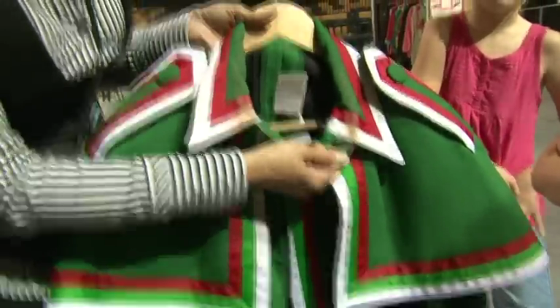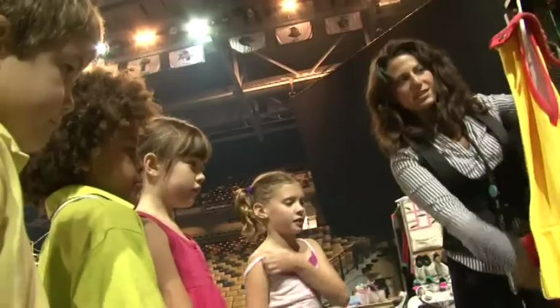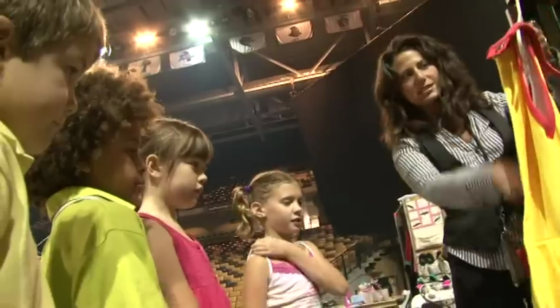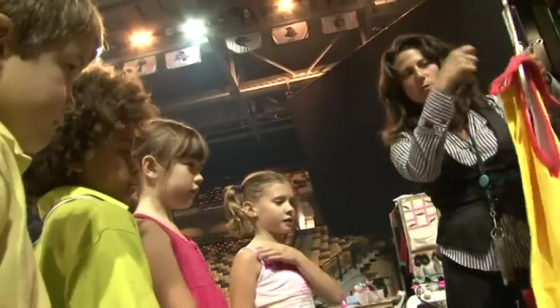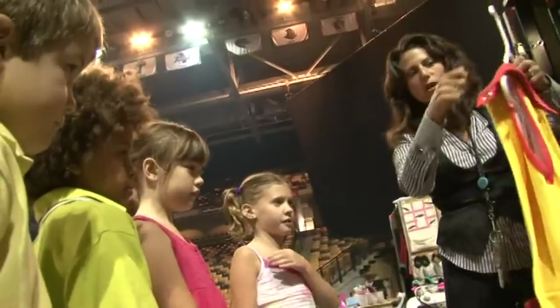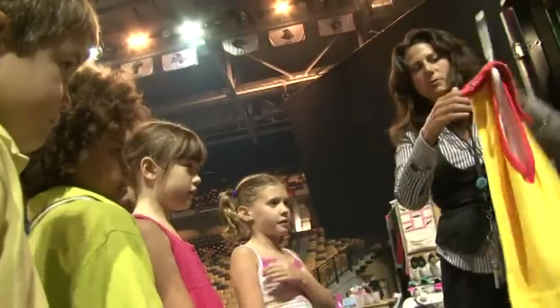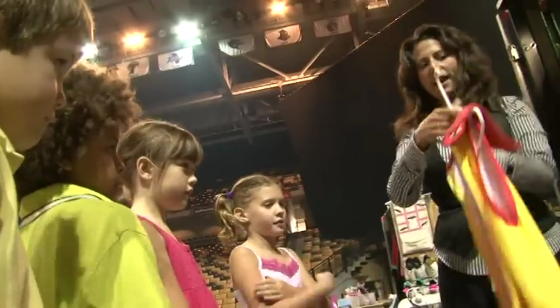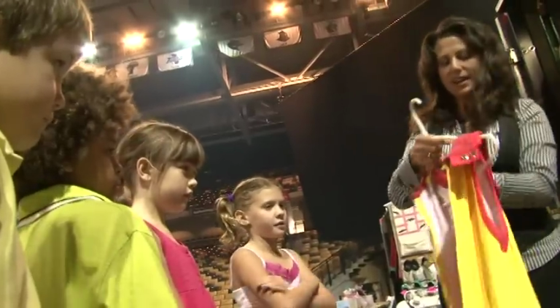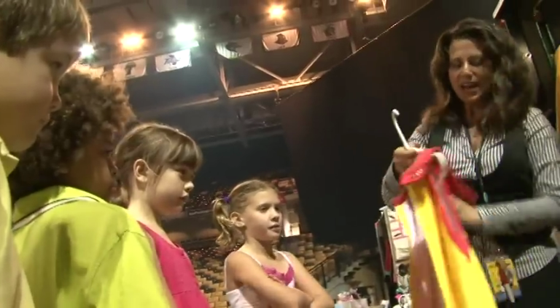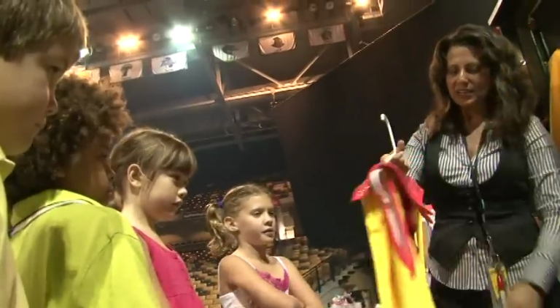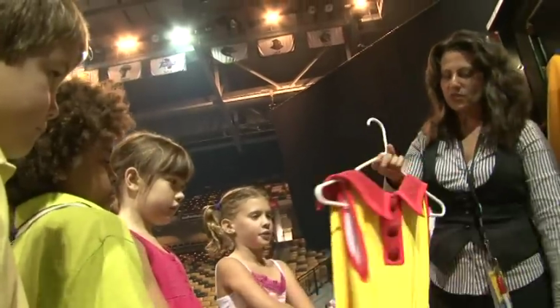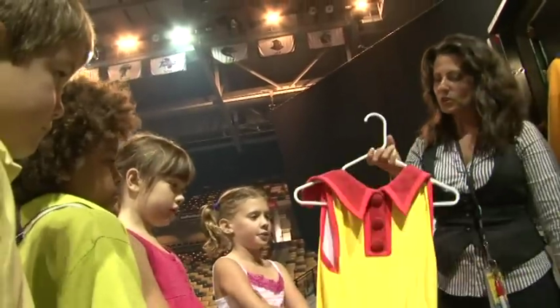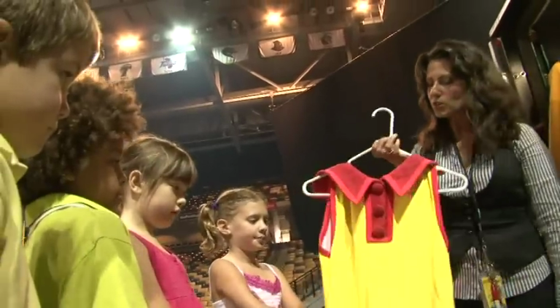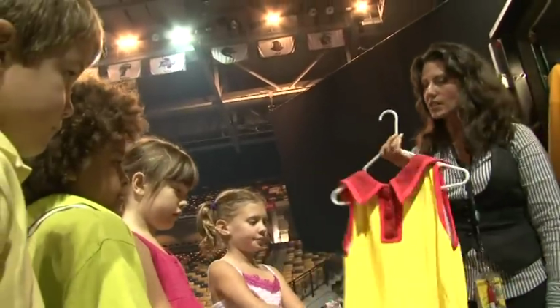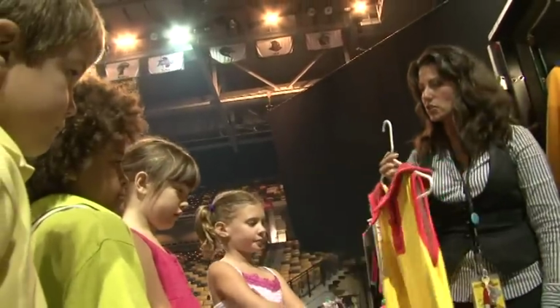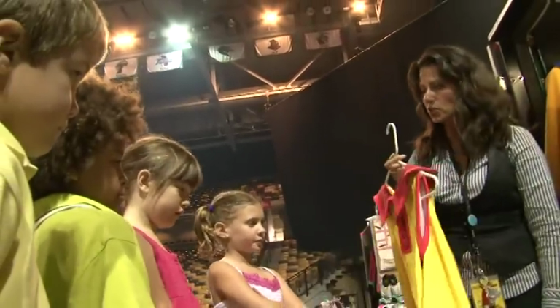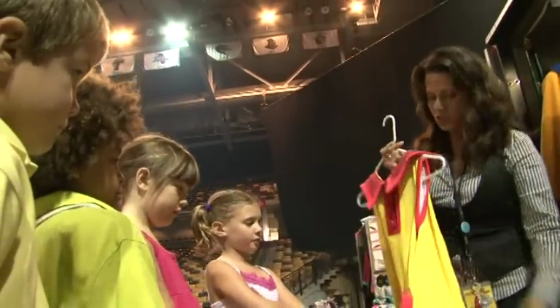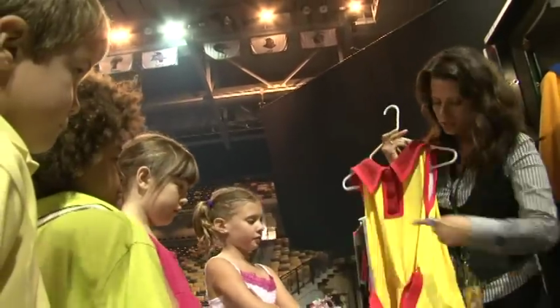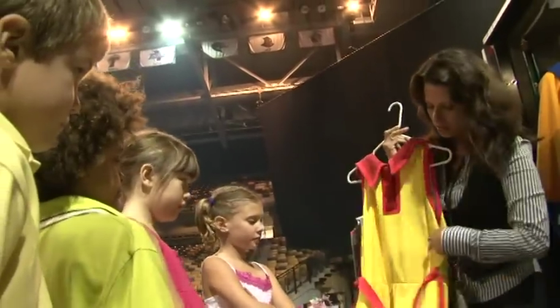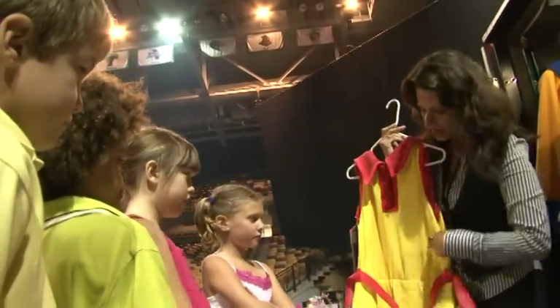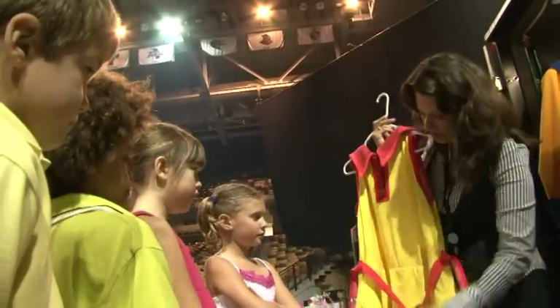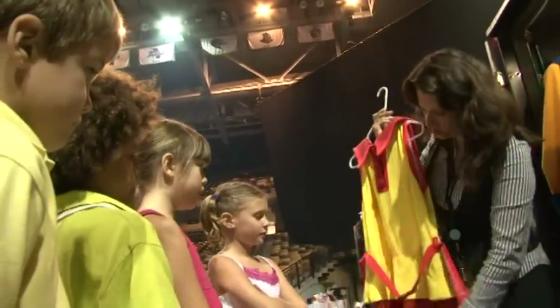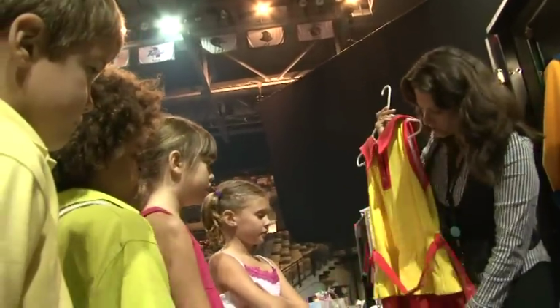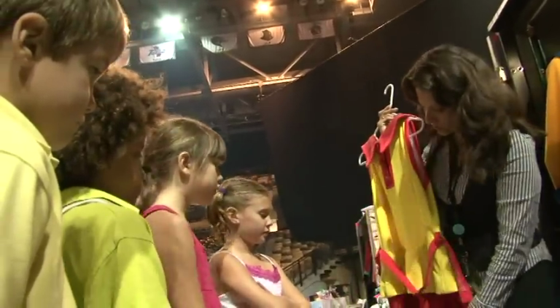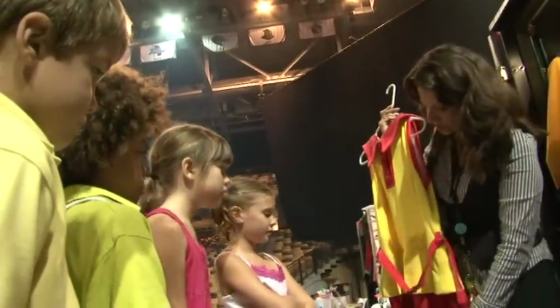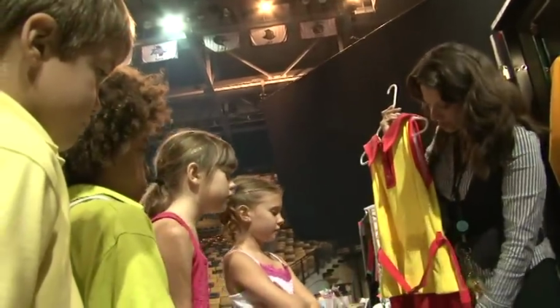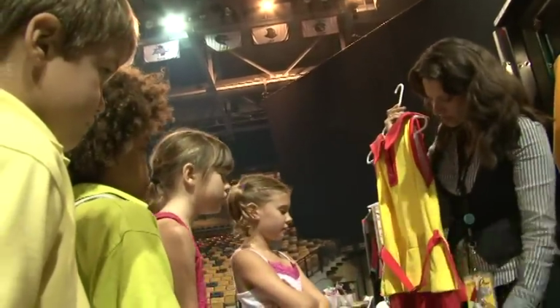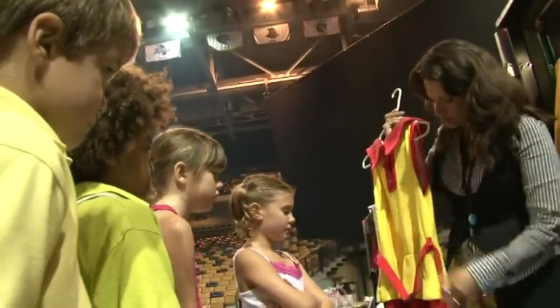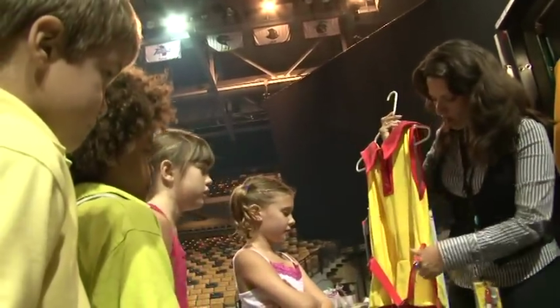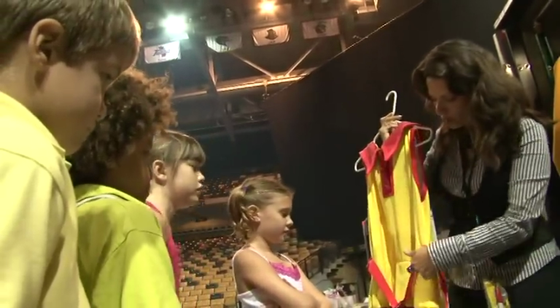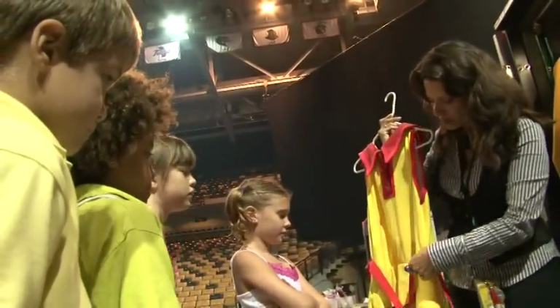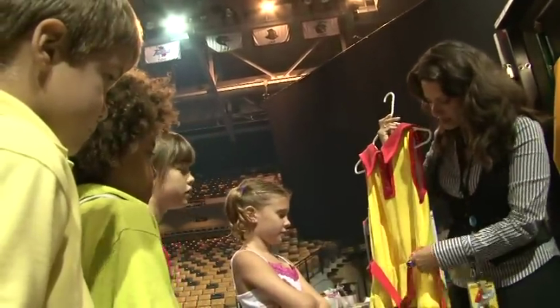We use a lot of zippers and snaps so people can change as quickly as they can in and out of clothes. We zip it right up the back, and even though it looks like a shirt and a skirt, it's actually all one piece.